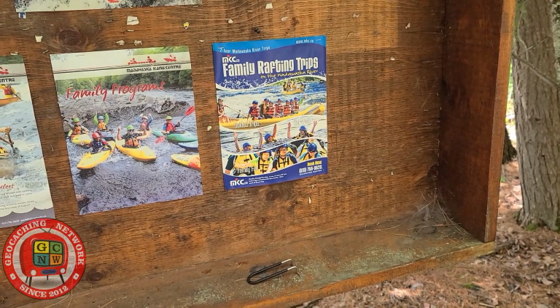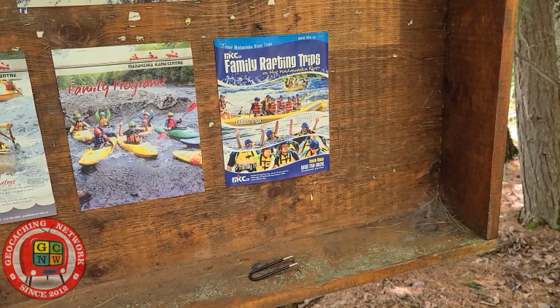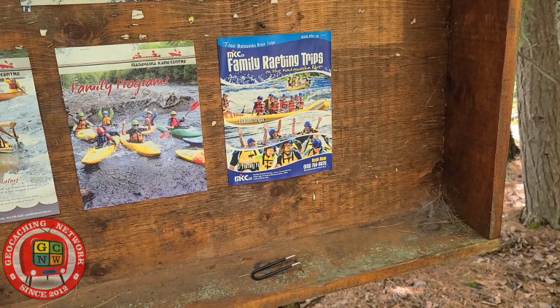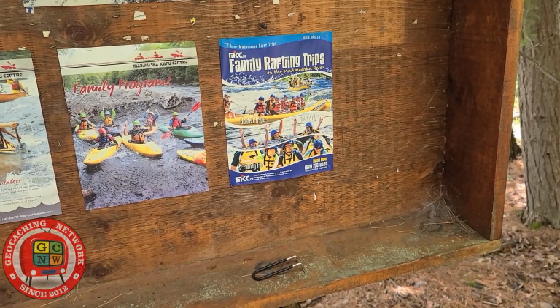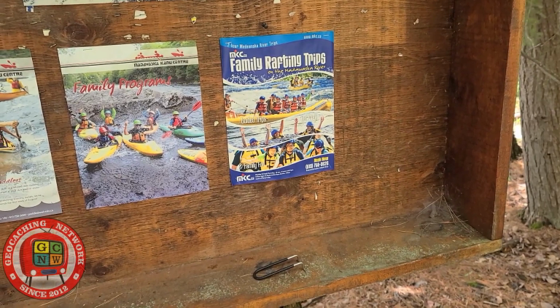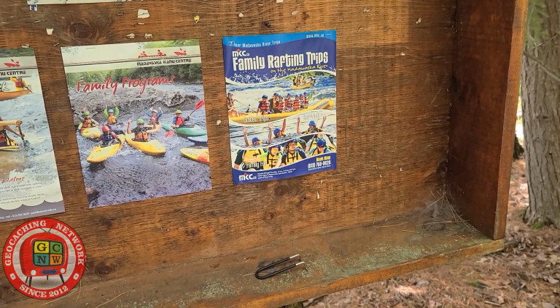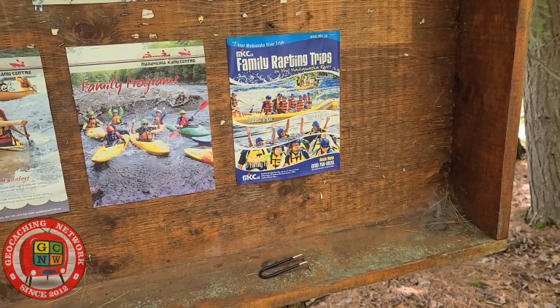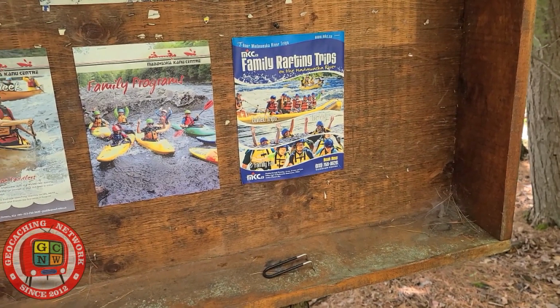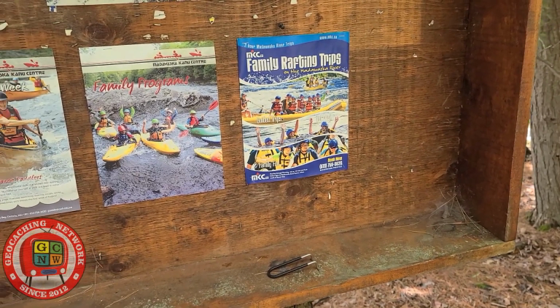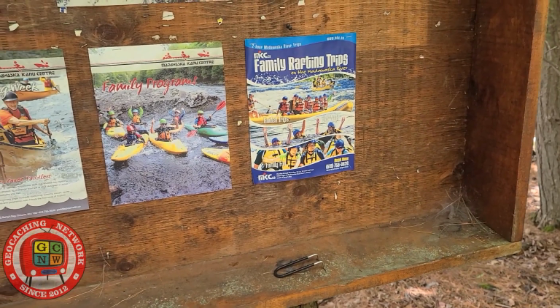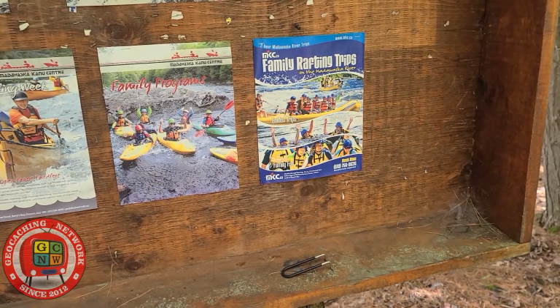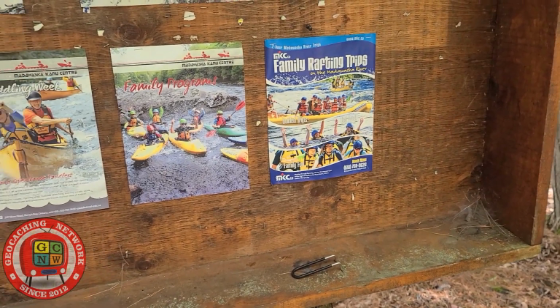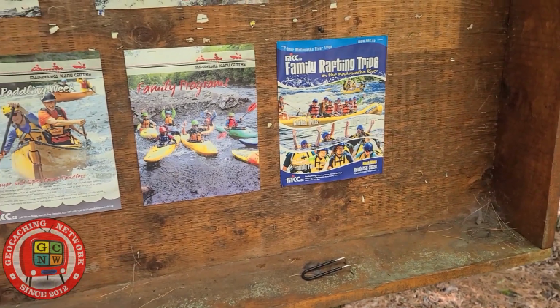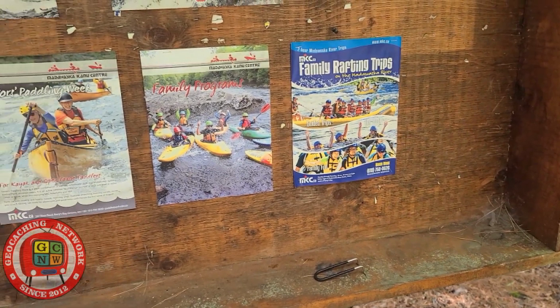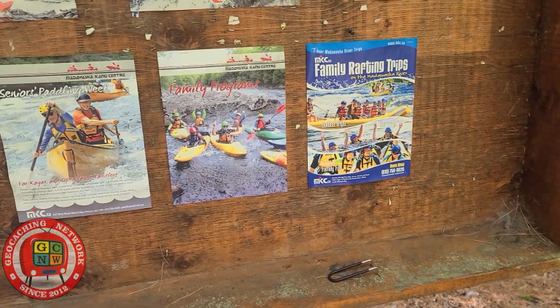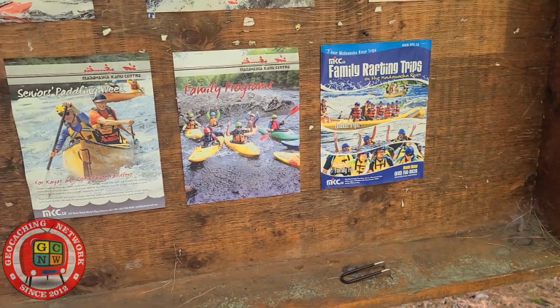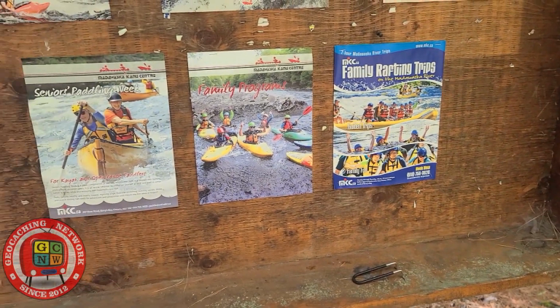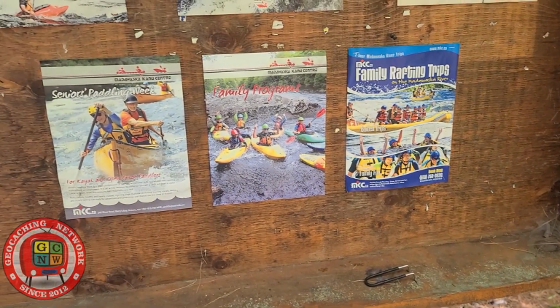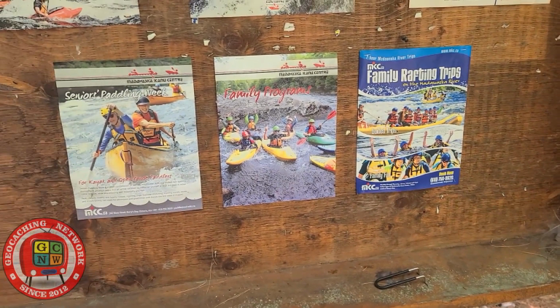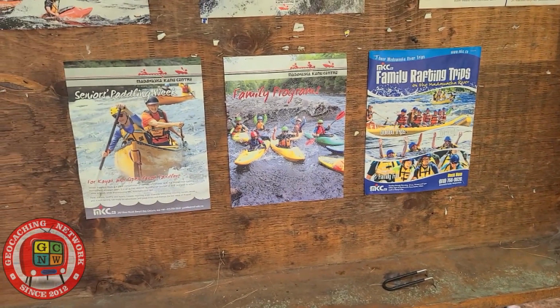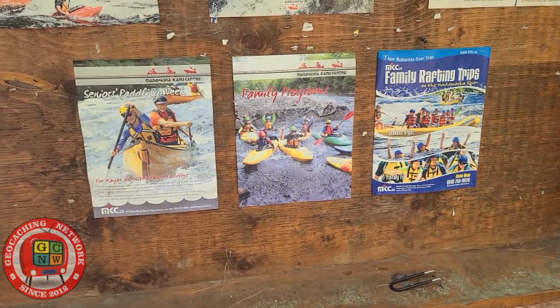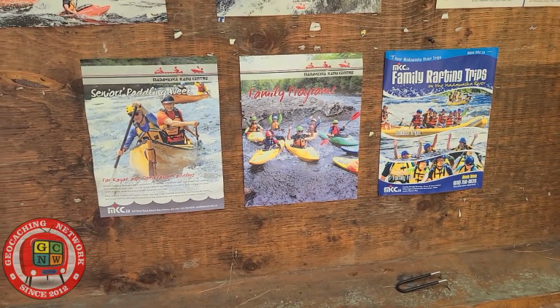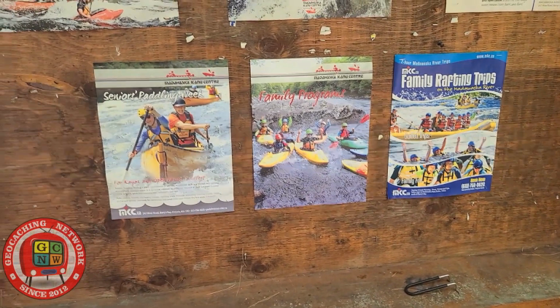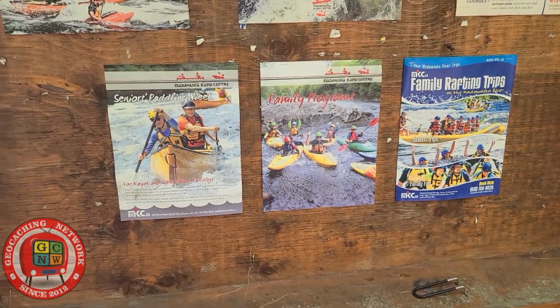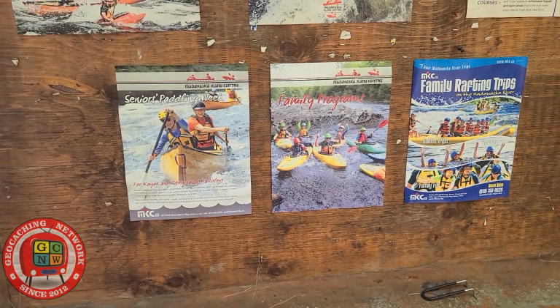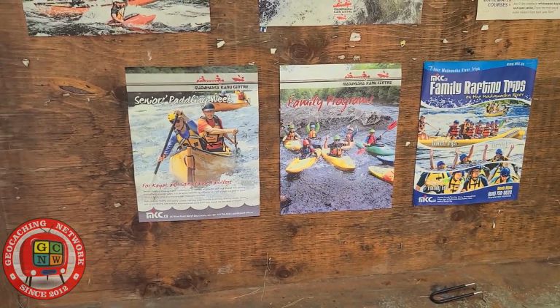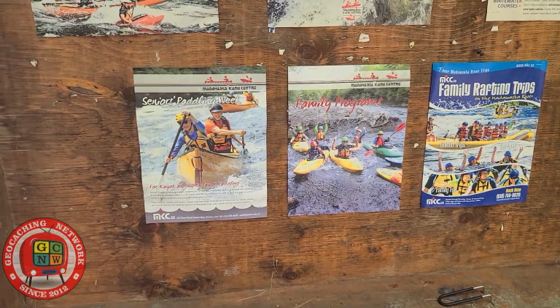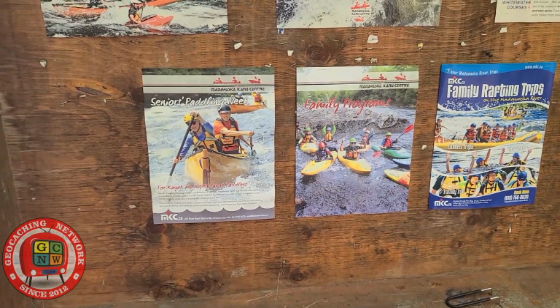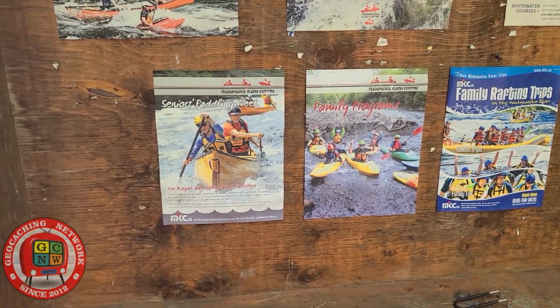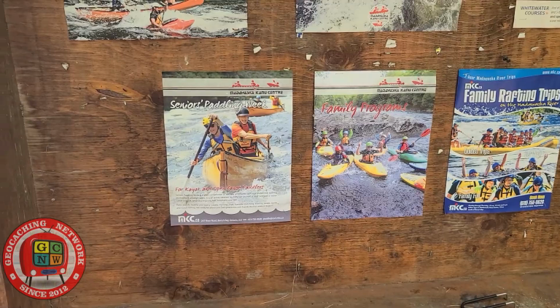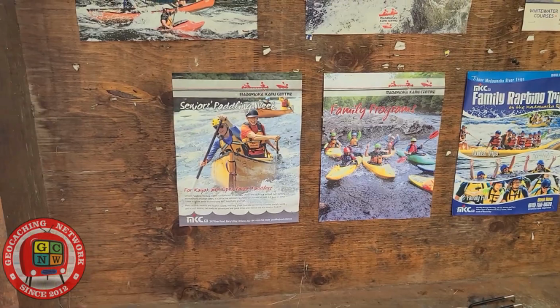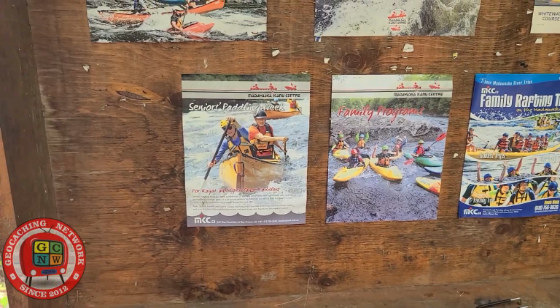I'll just call the book 'Seniors Paddling.'